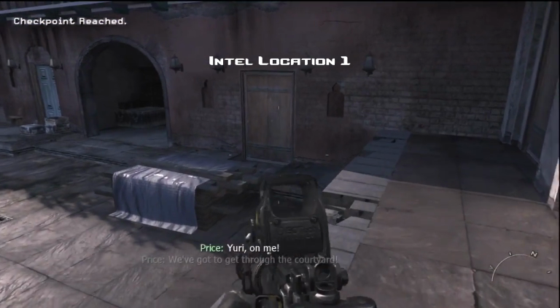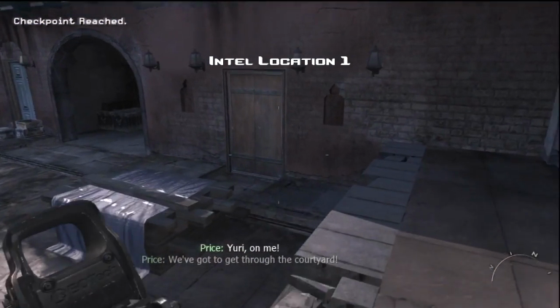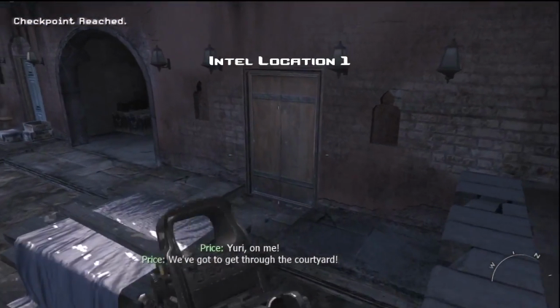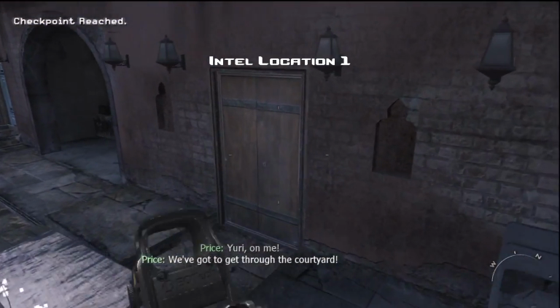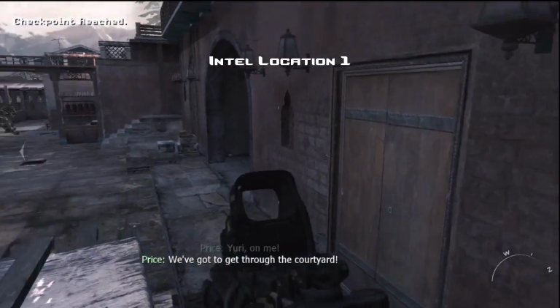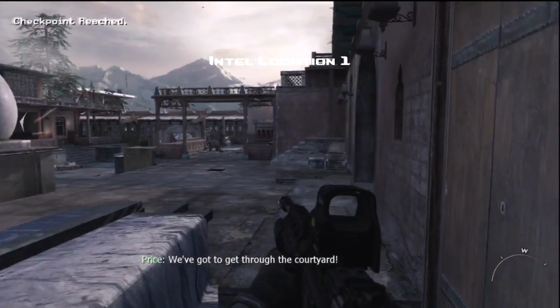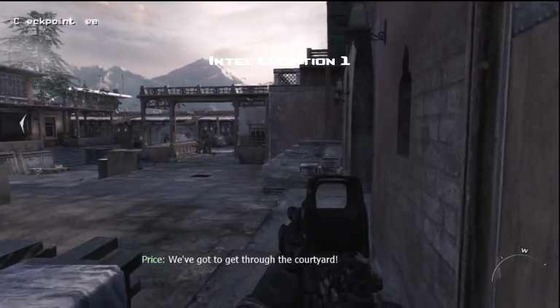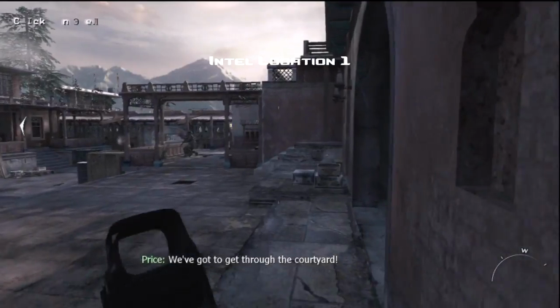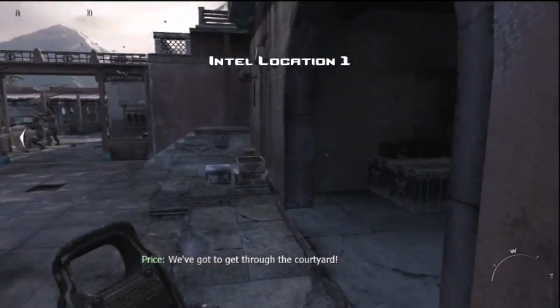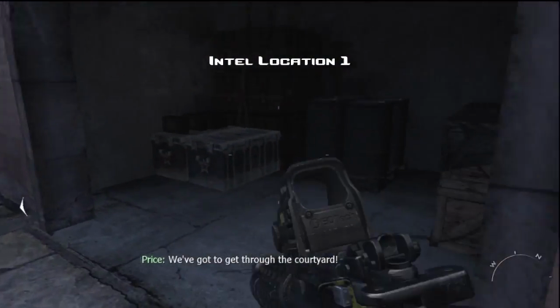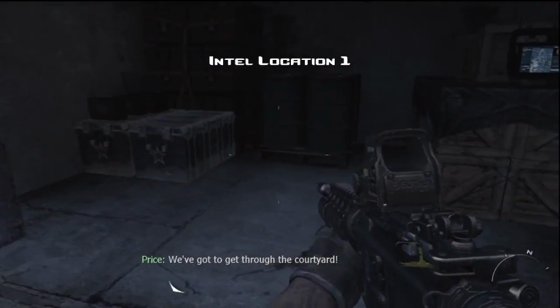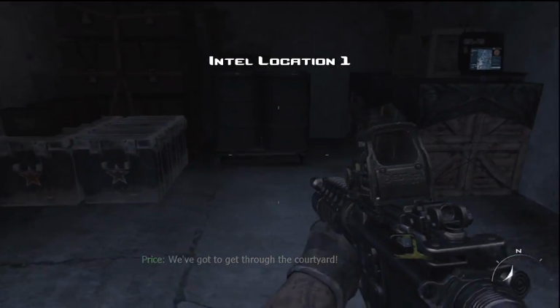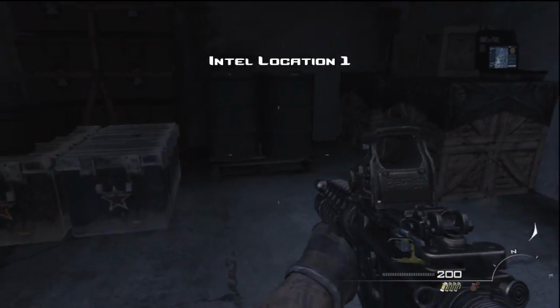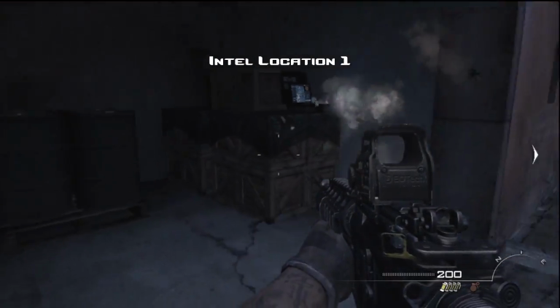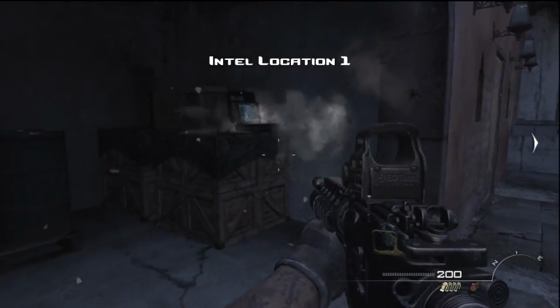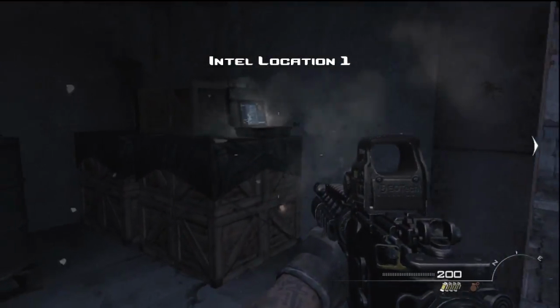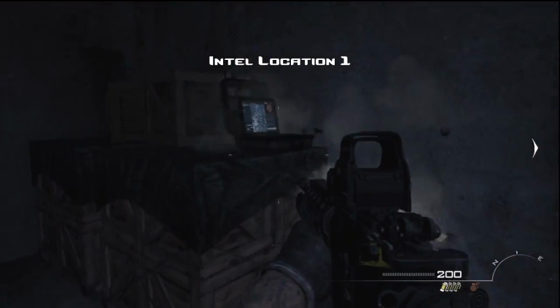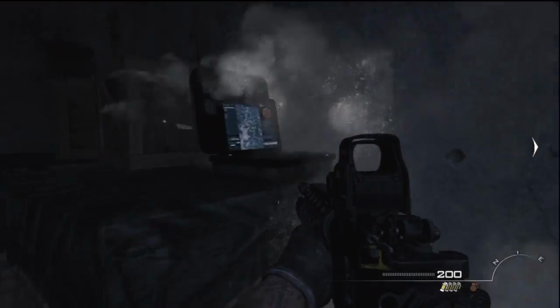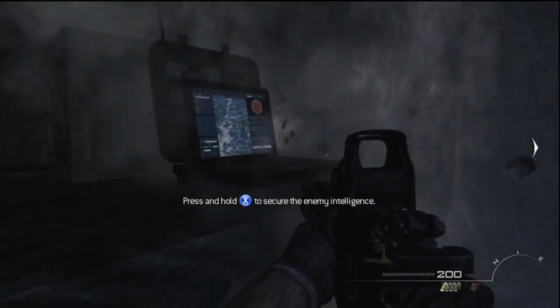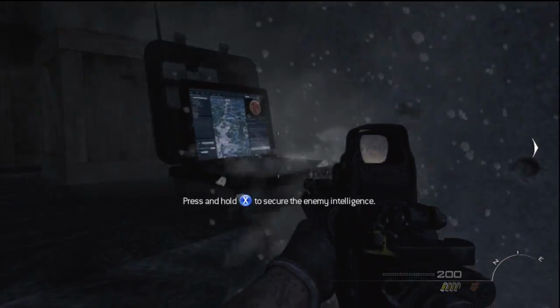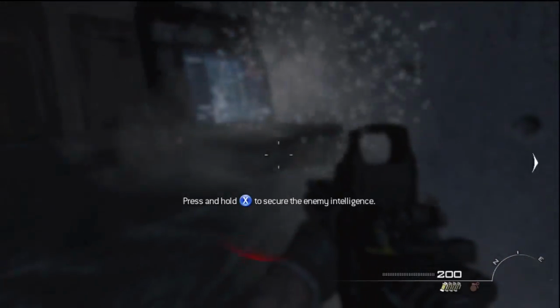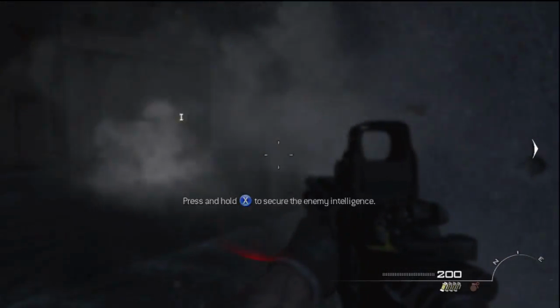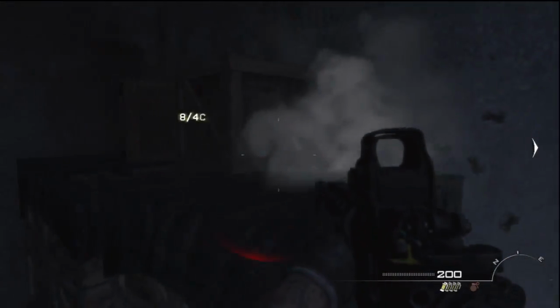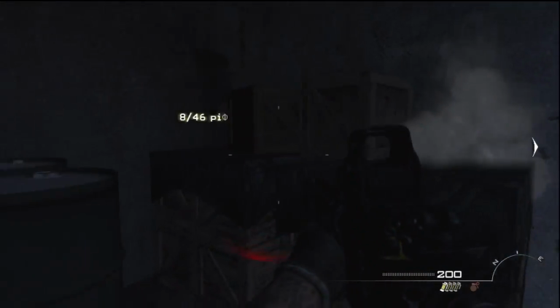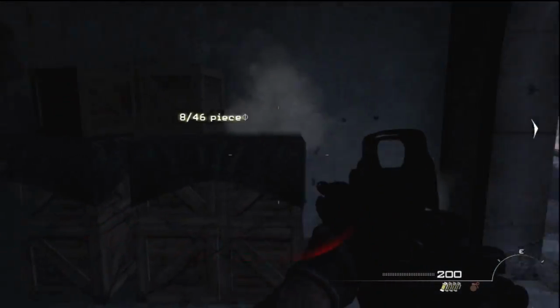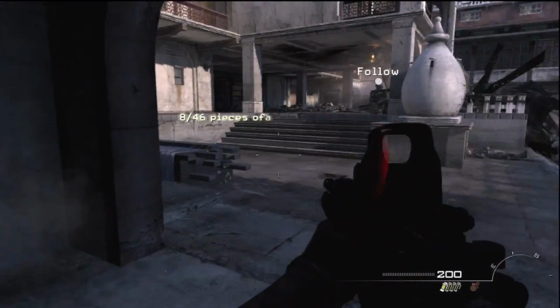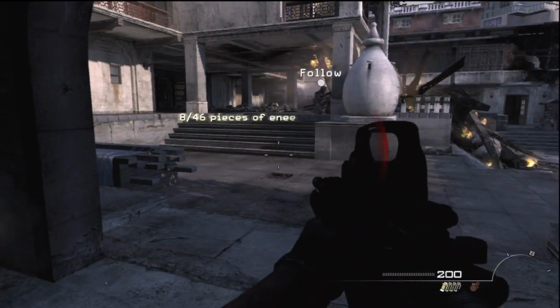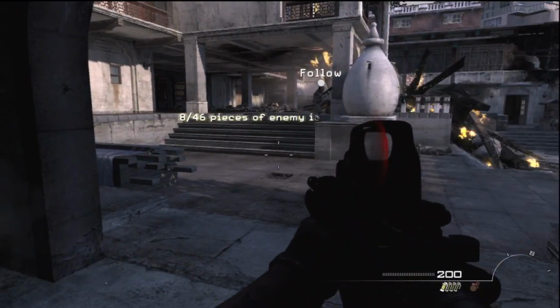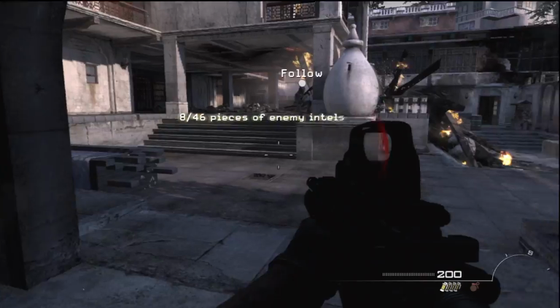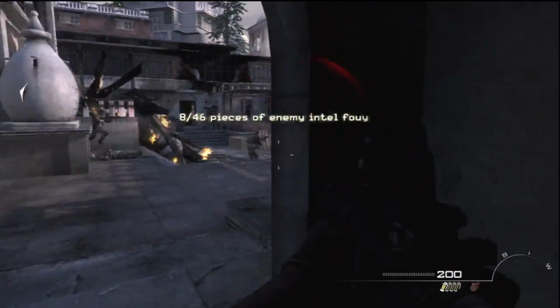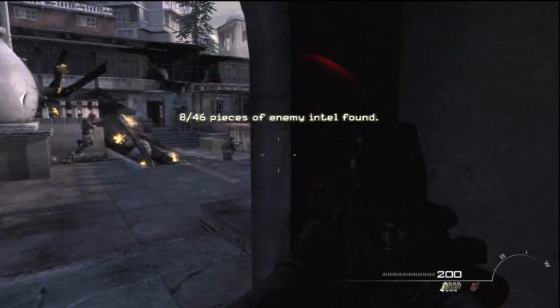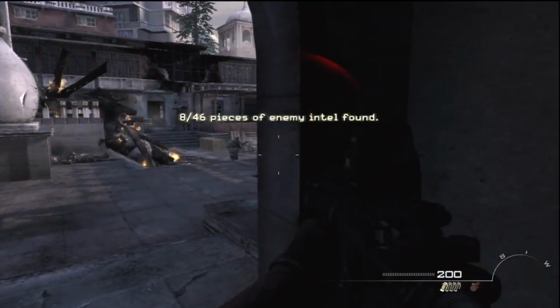The first intel location is after you get into the core guard with Price. Head towards the right of the map and you'll notice this little opening. The intel can be picked up on the desk.